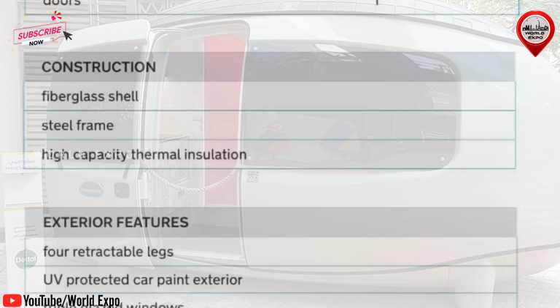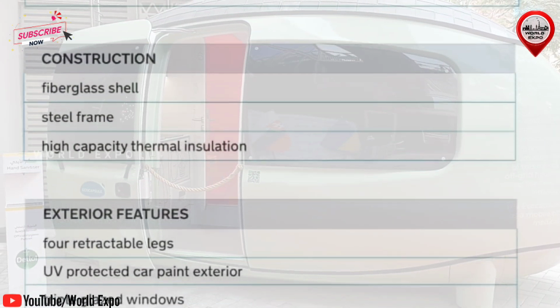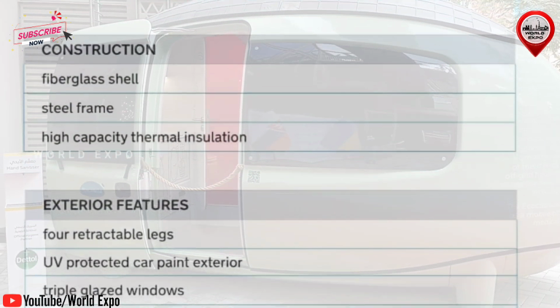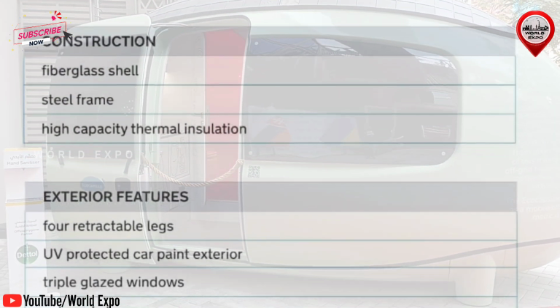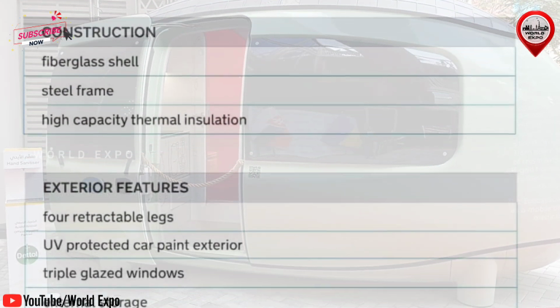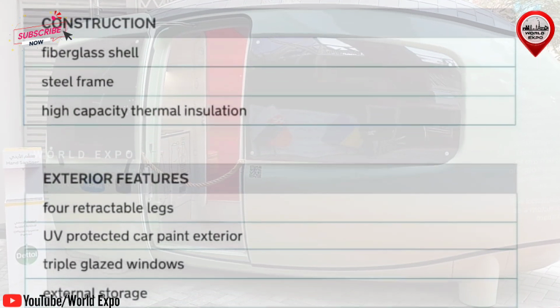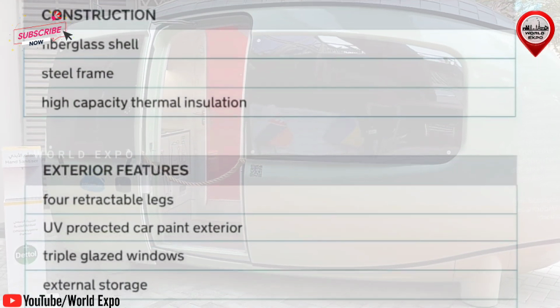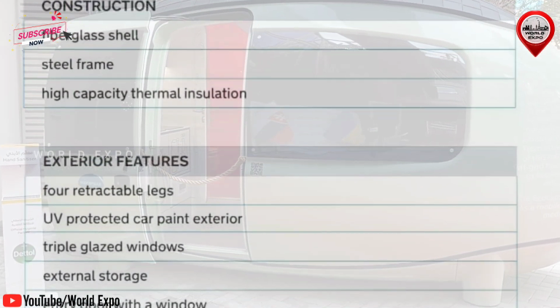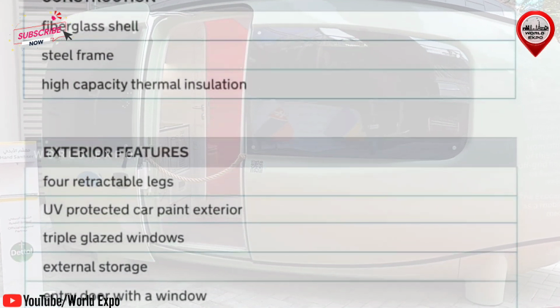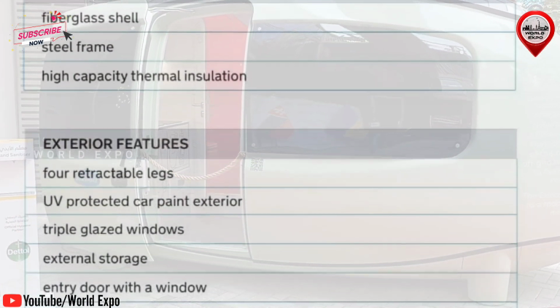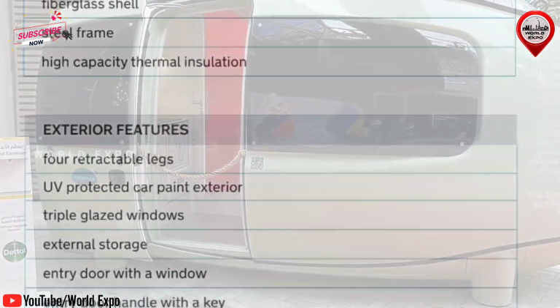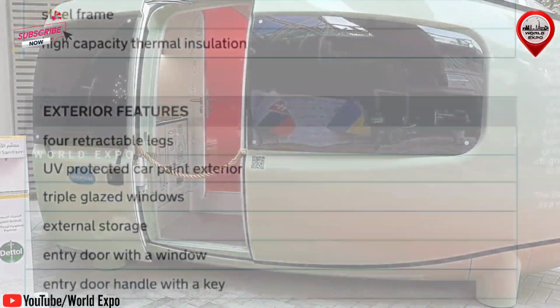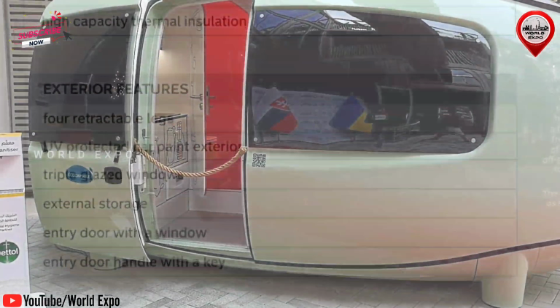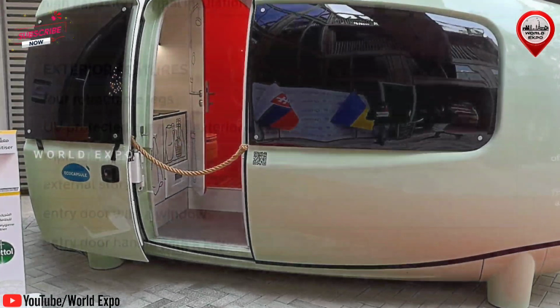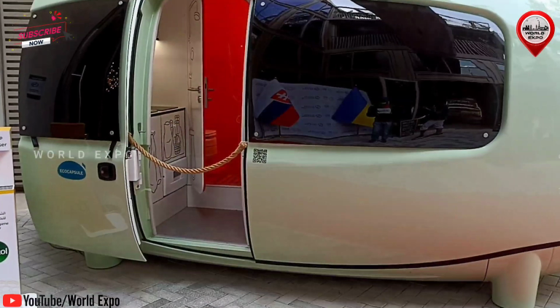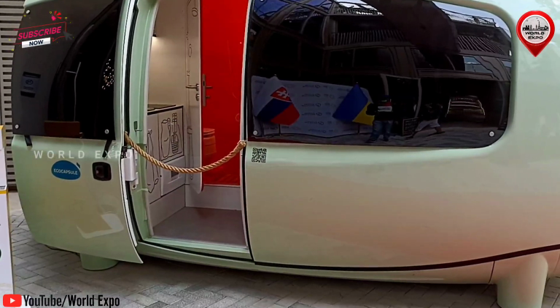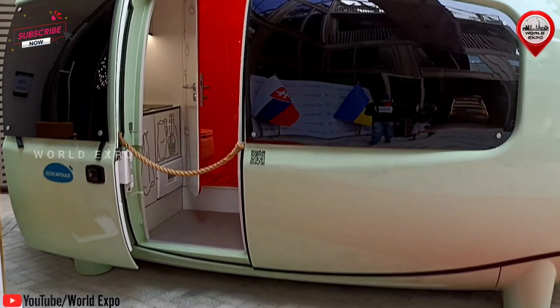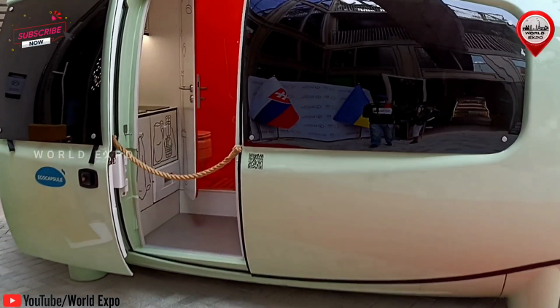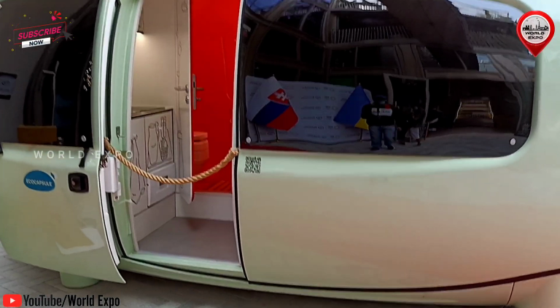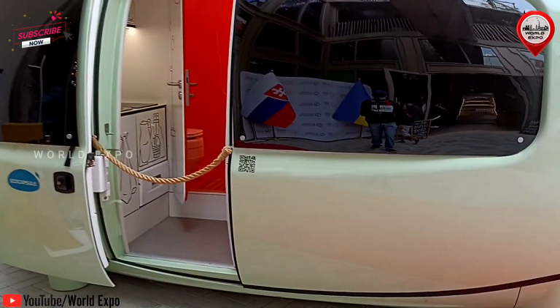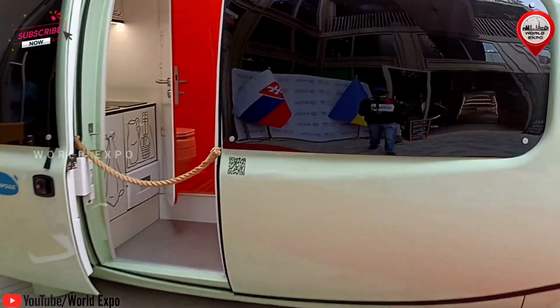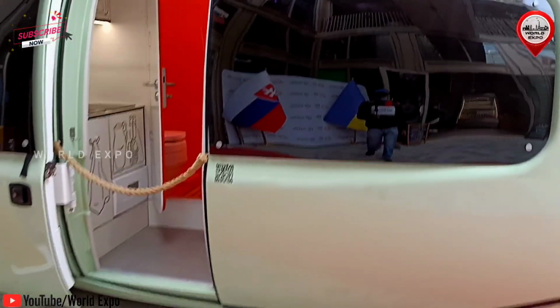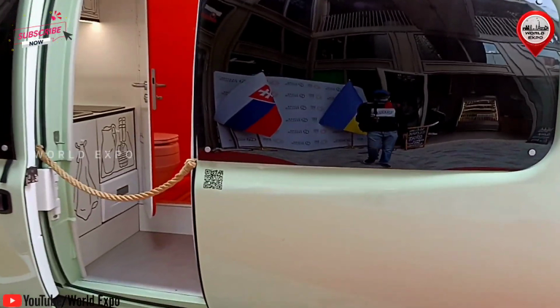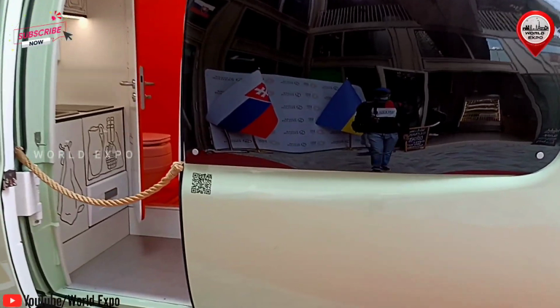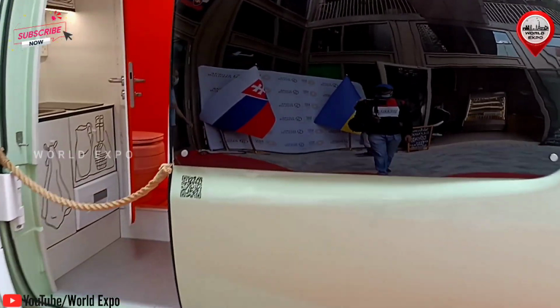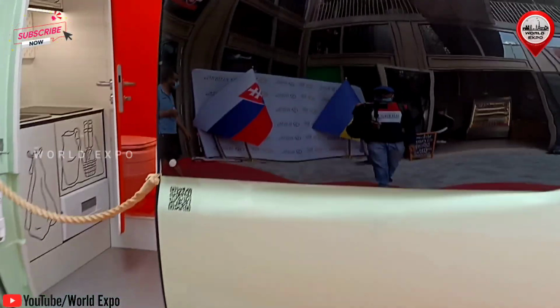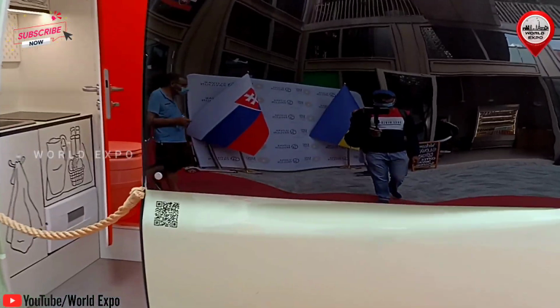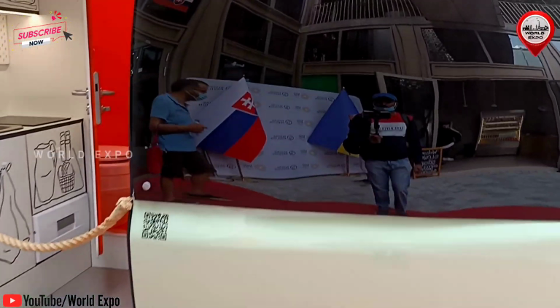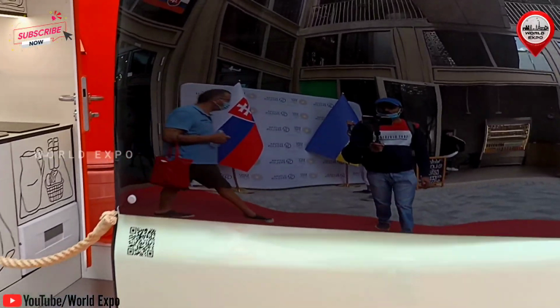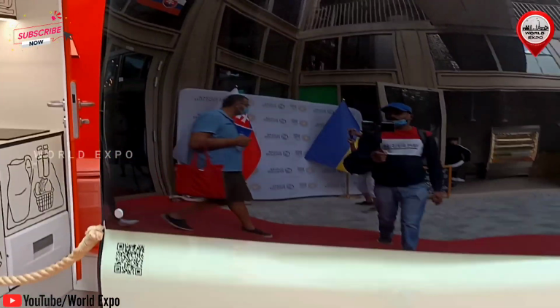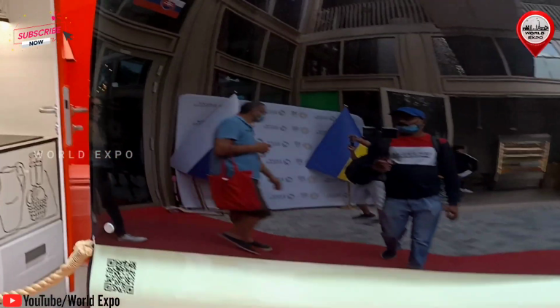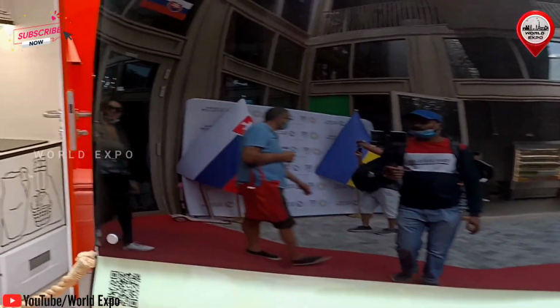It can be used as a cottage, pop-up hotel, mobile office, research station, or anything you want it to be.